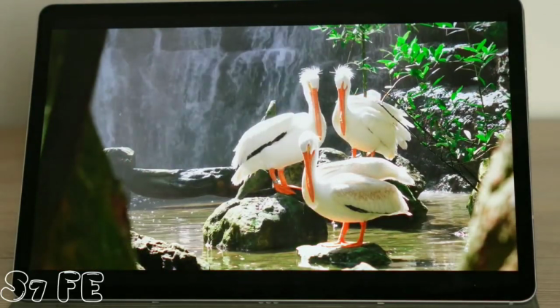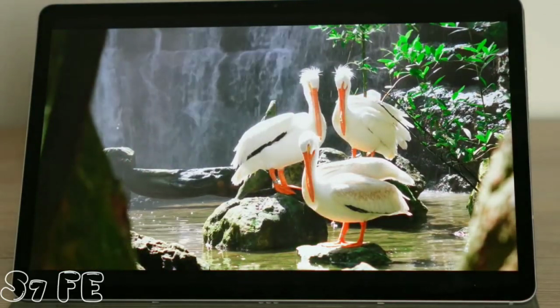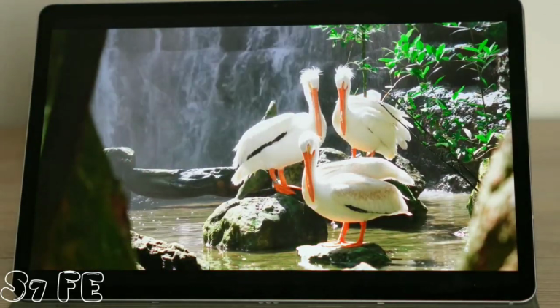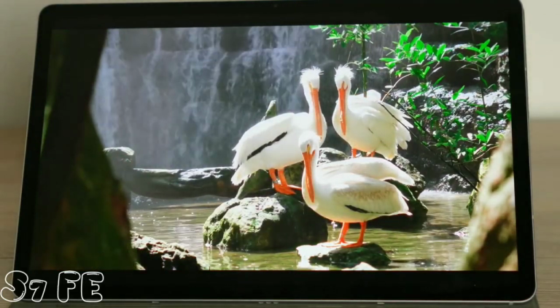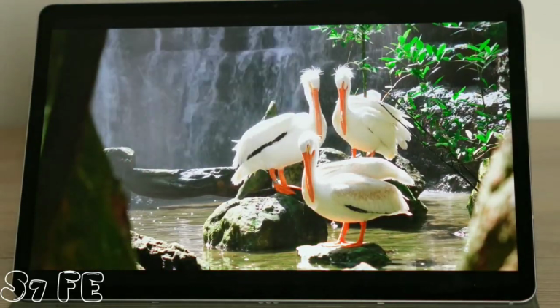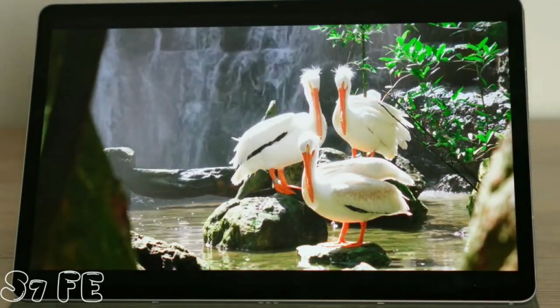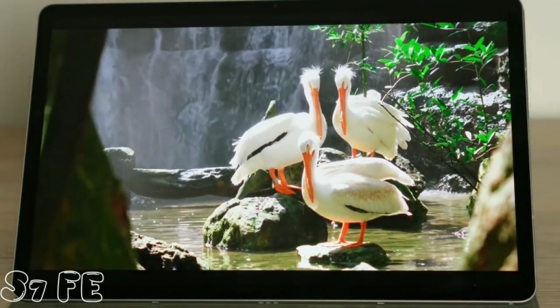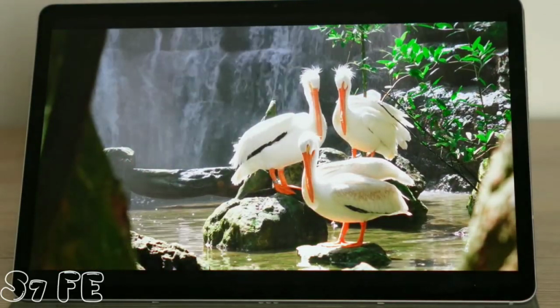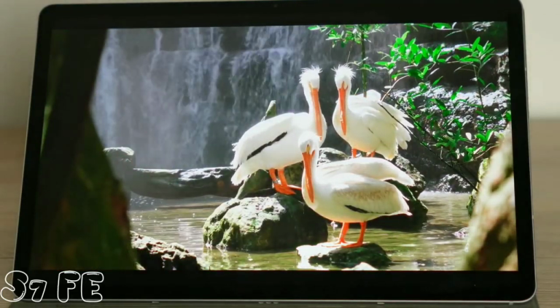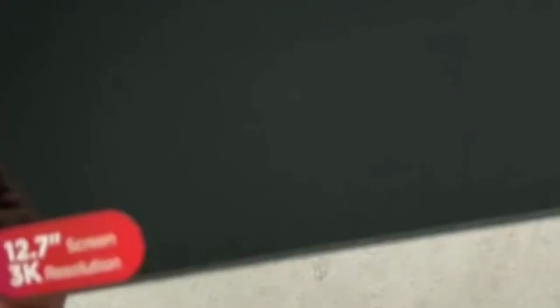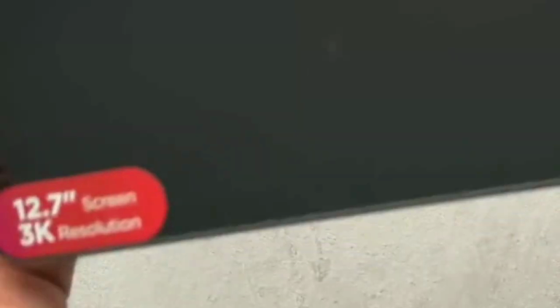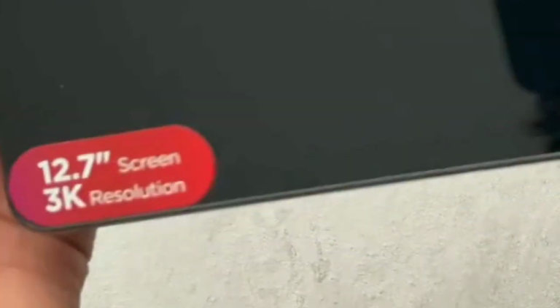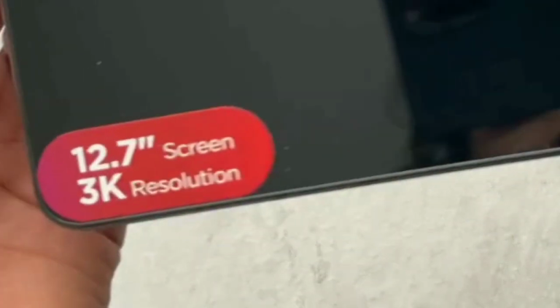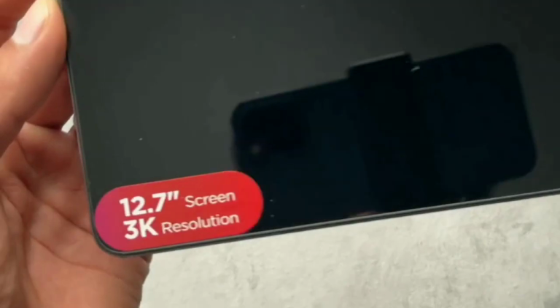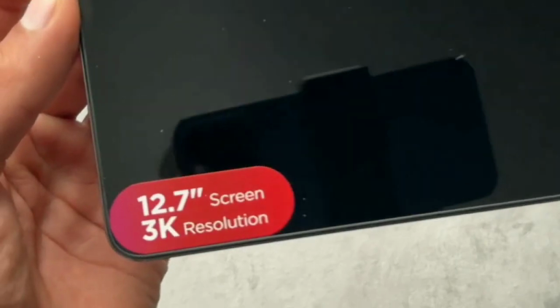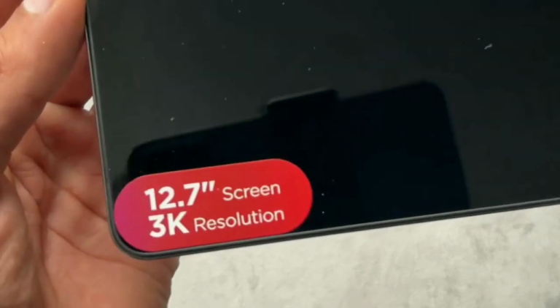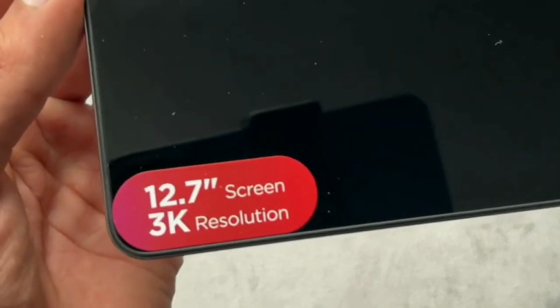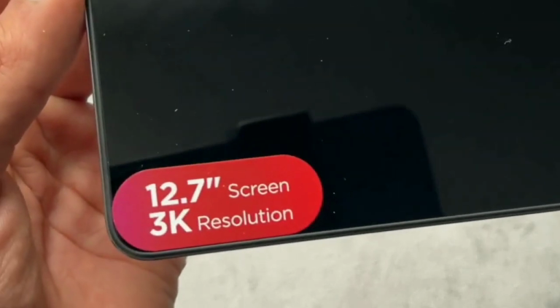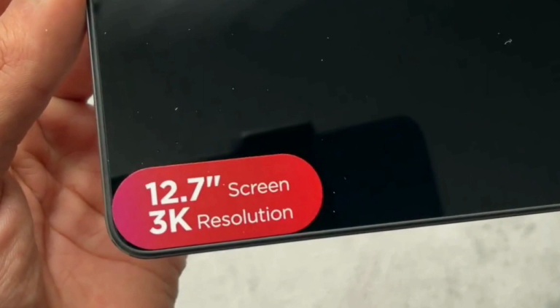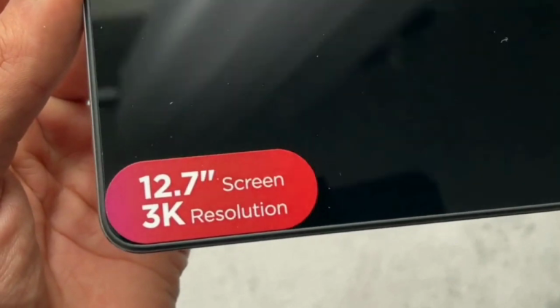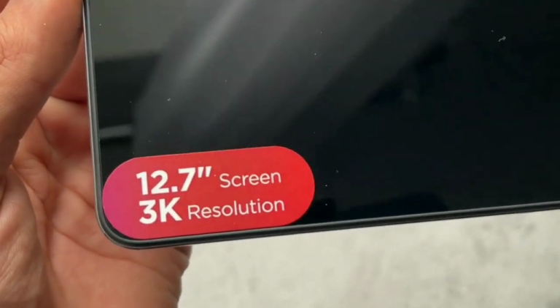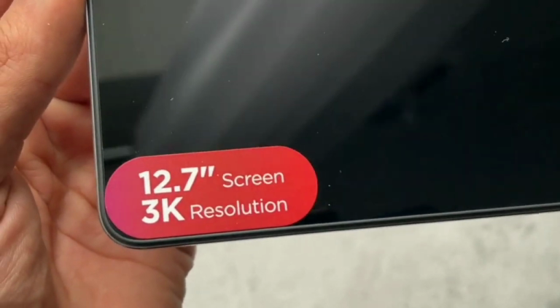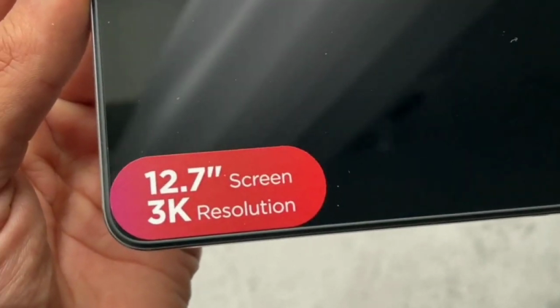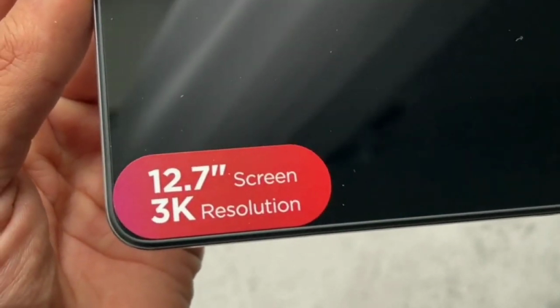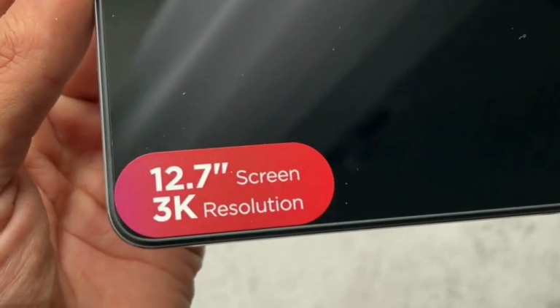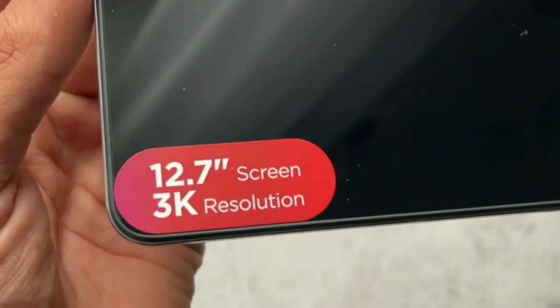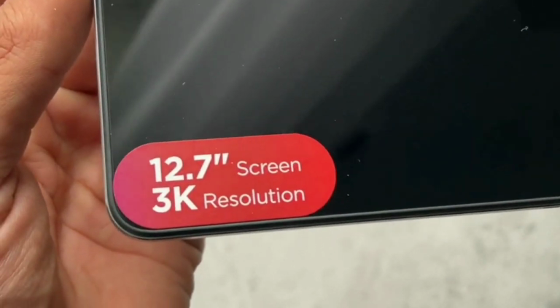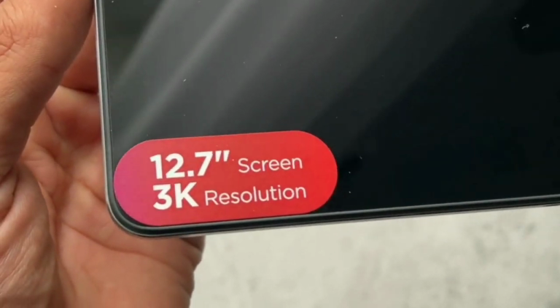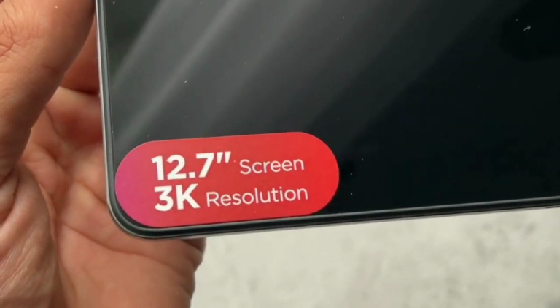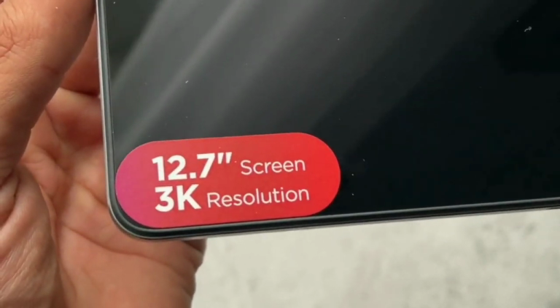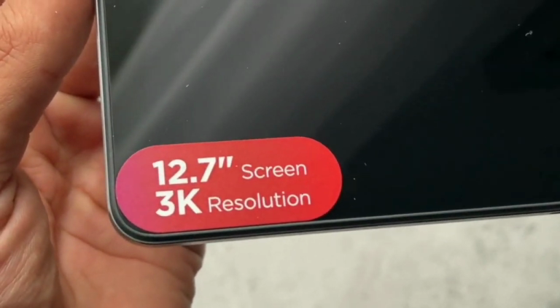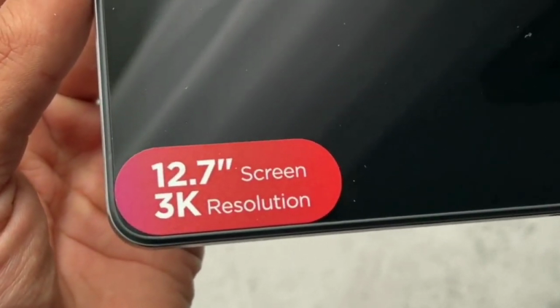Both tablet displays are excellent, but Lenovo's display is larger and slightly sharper than Samsung's.